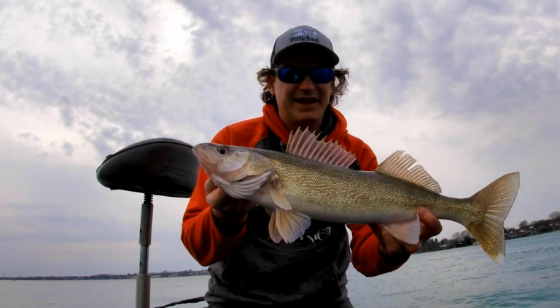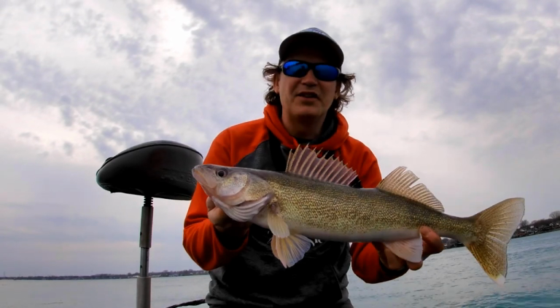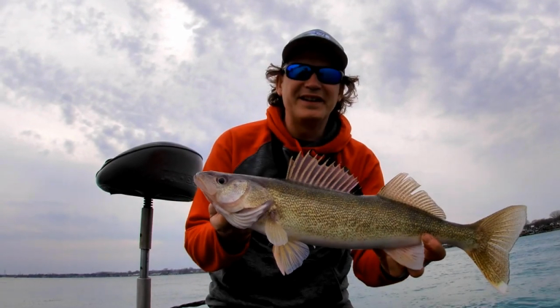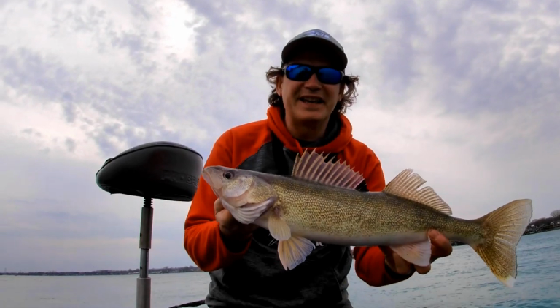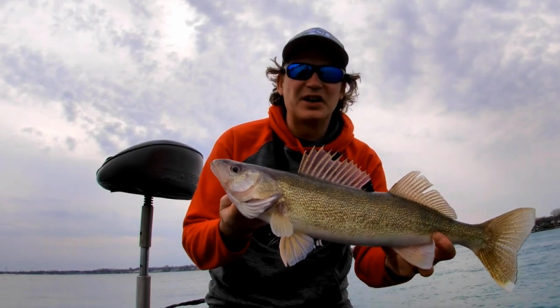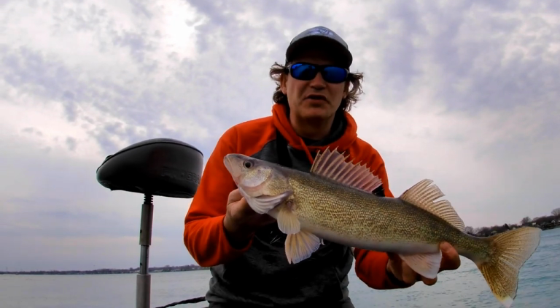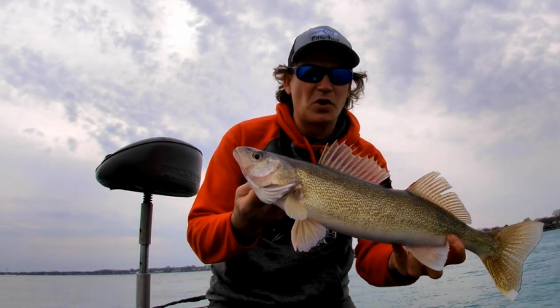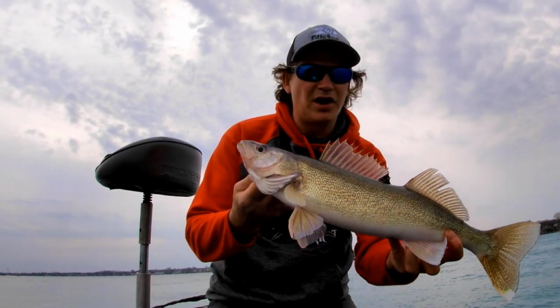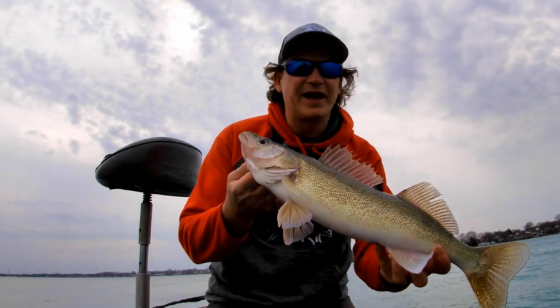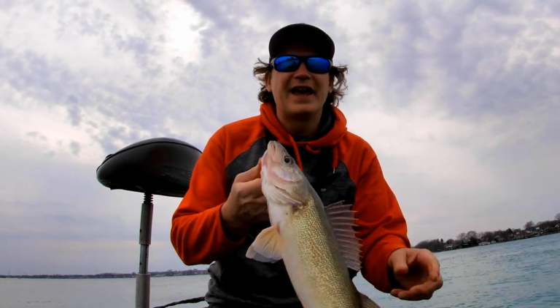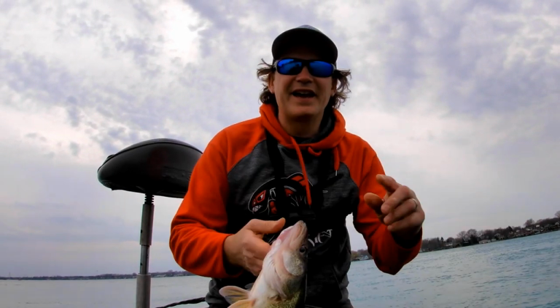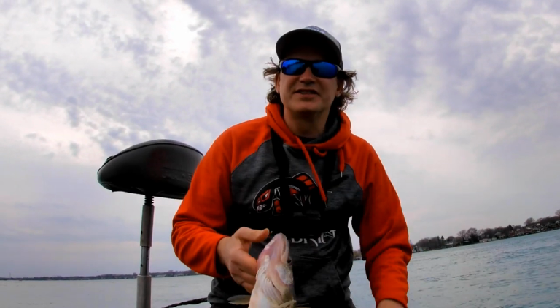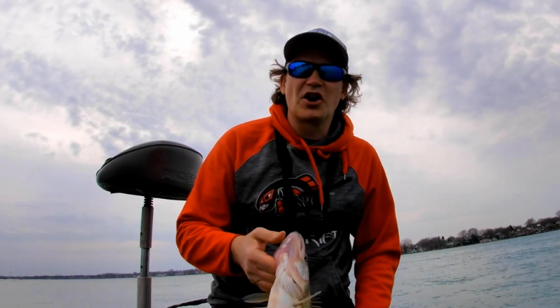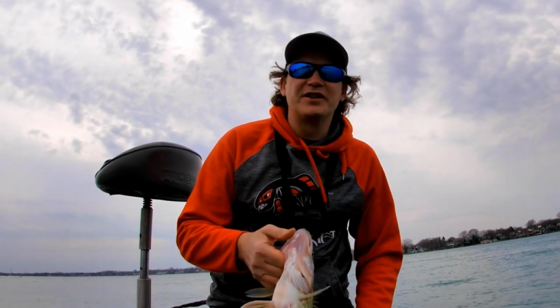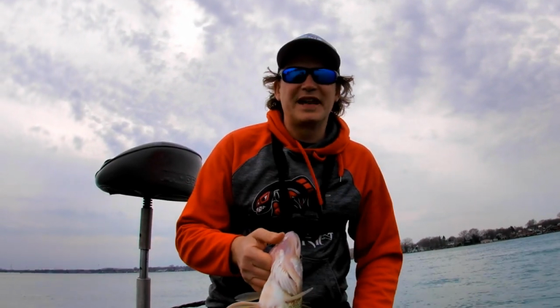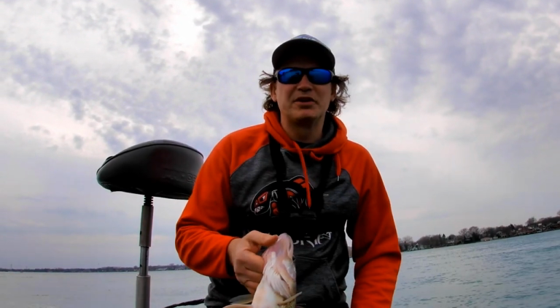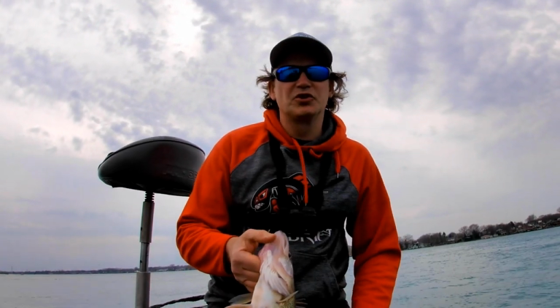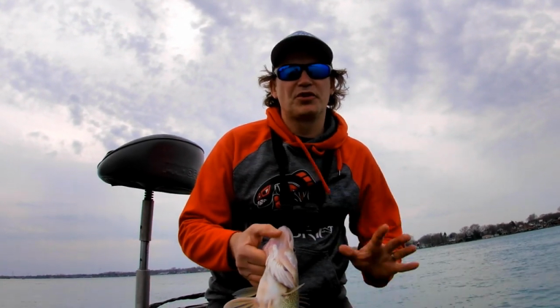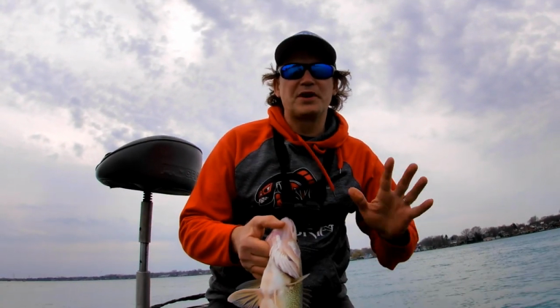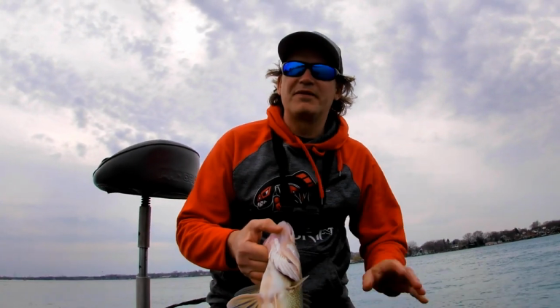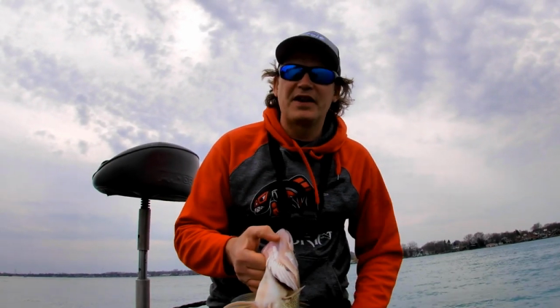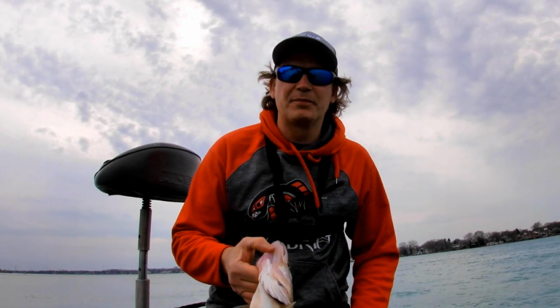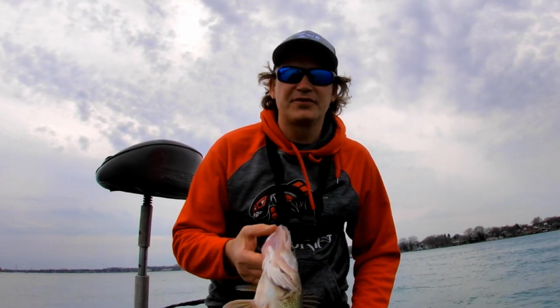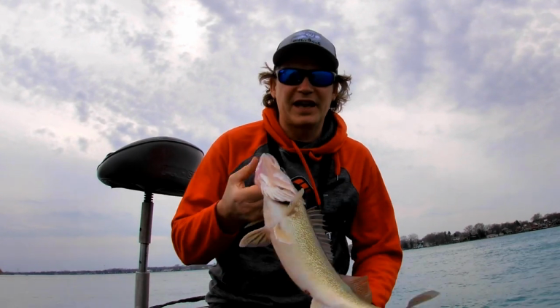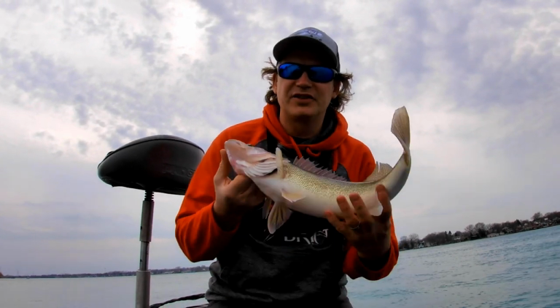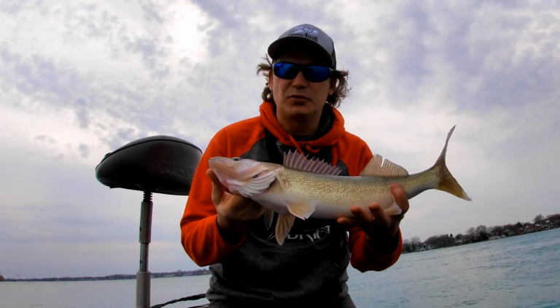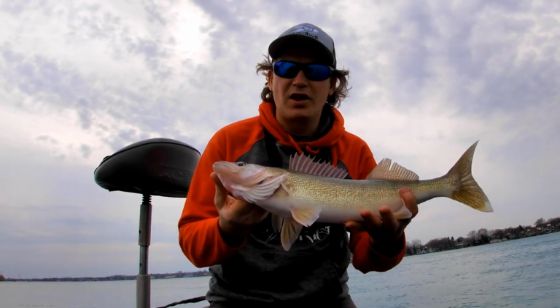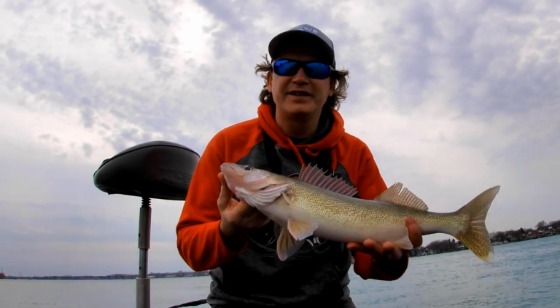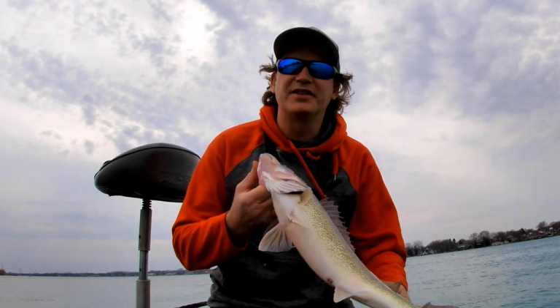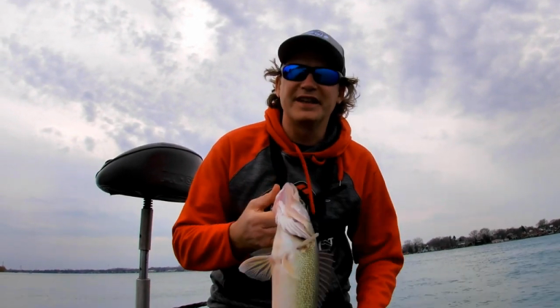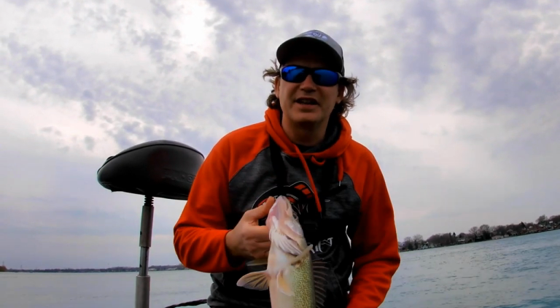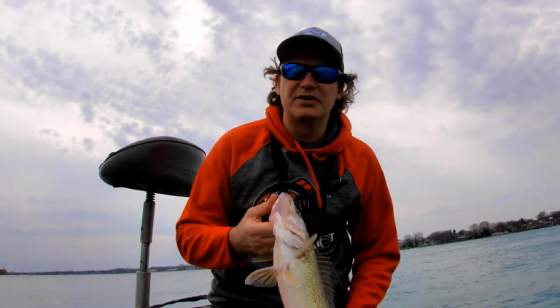Another nice St. Clair River walleye. Hey guys, it's Carl and today I'm going to show you three of my favorite baits for catching these walleyes on the St. Clair River.